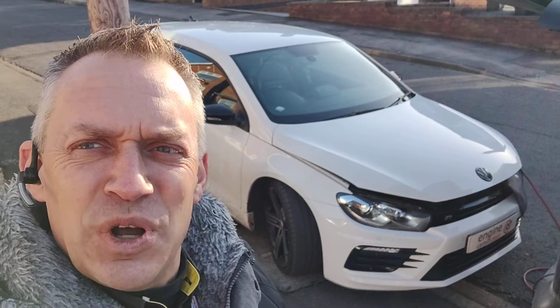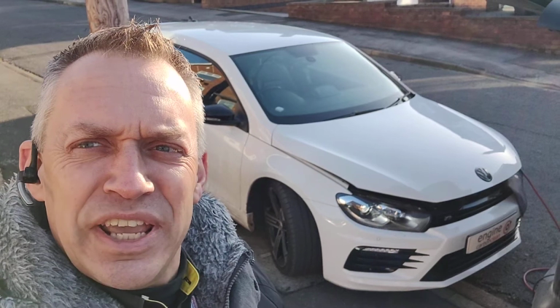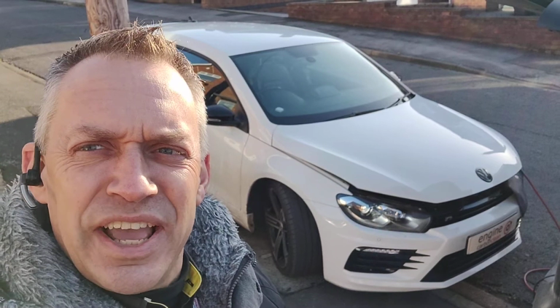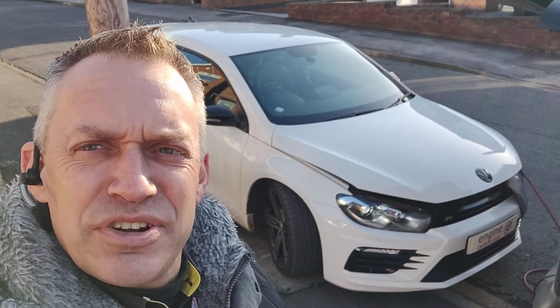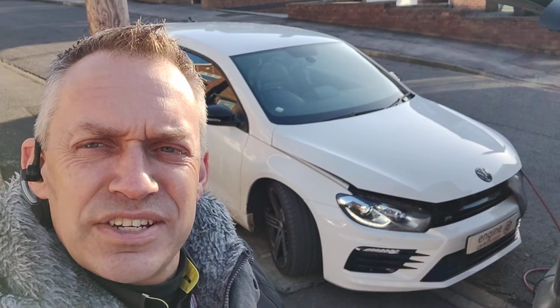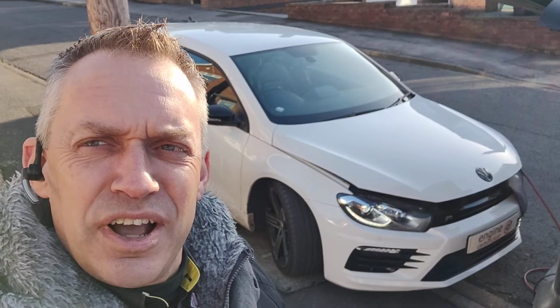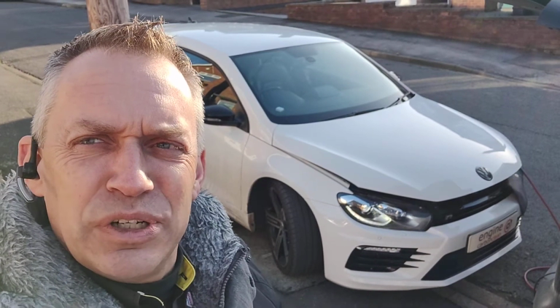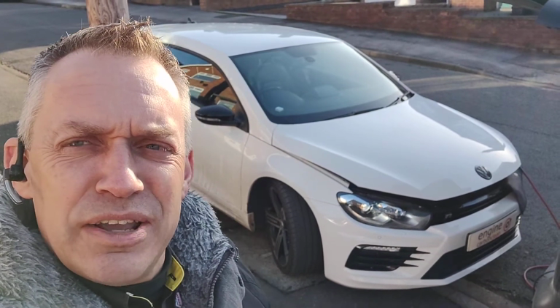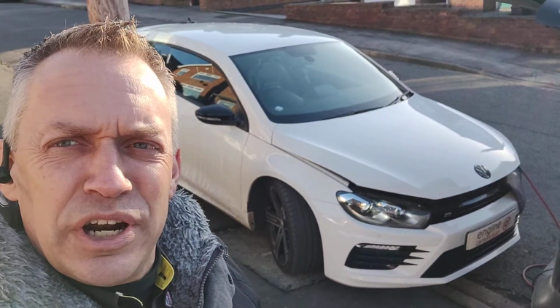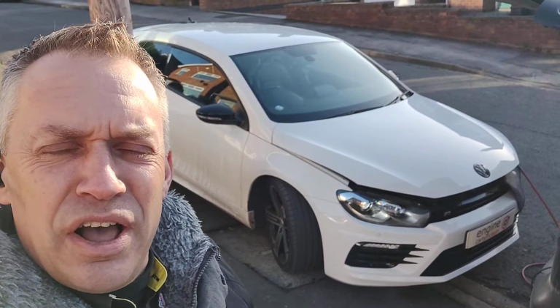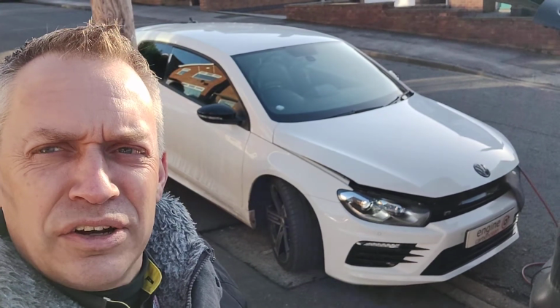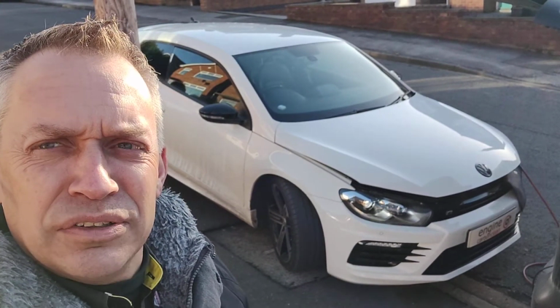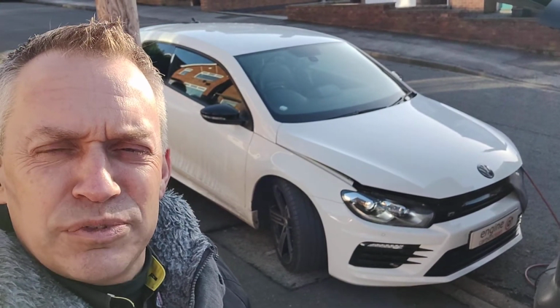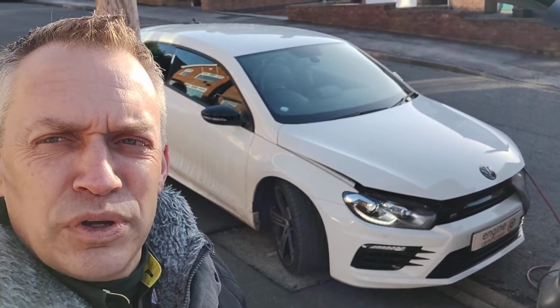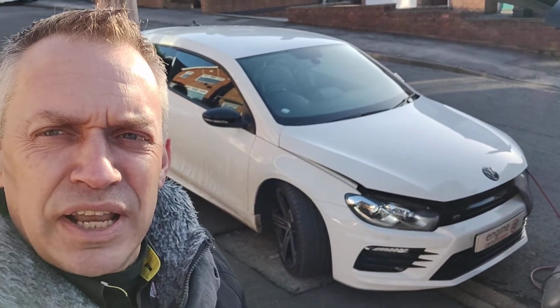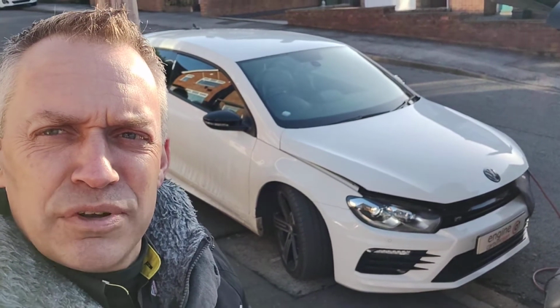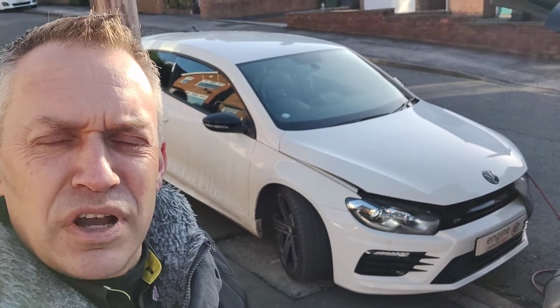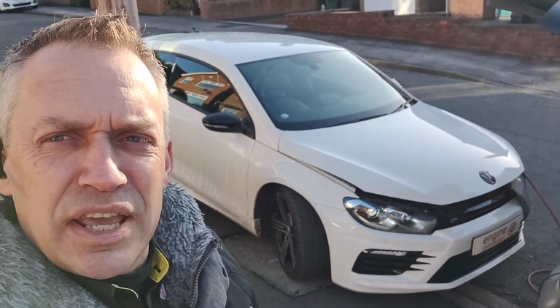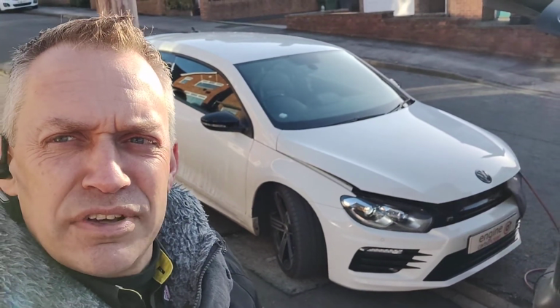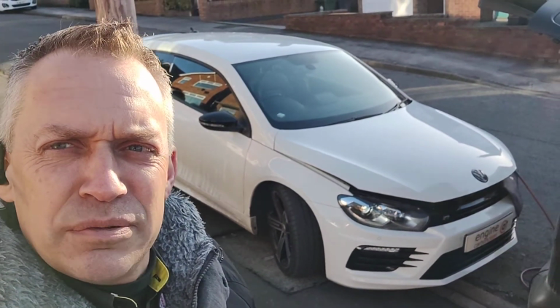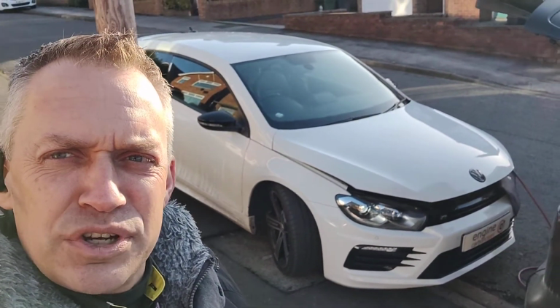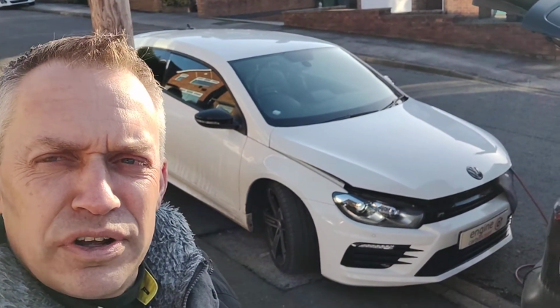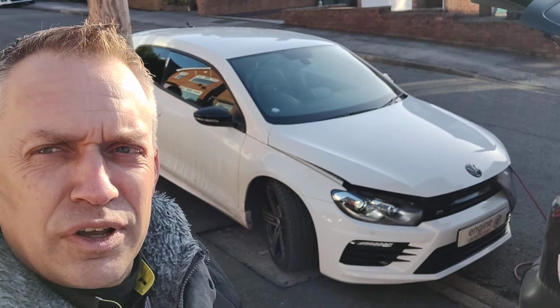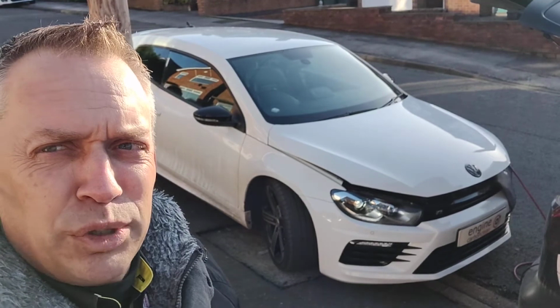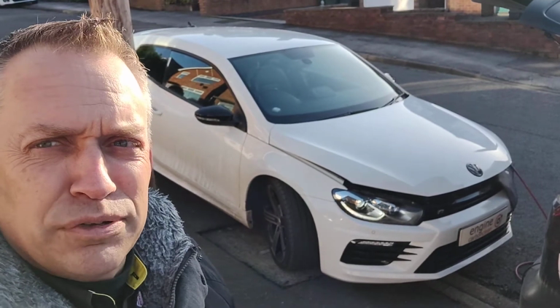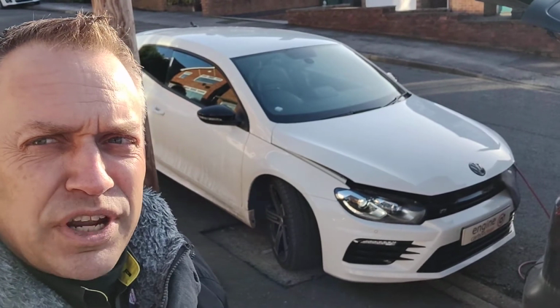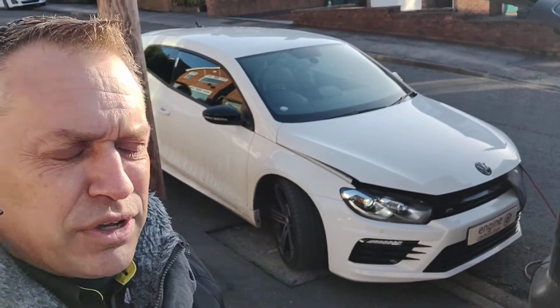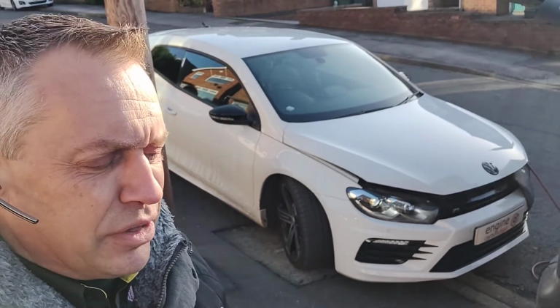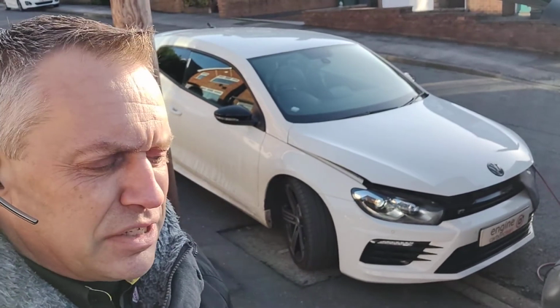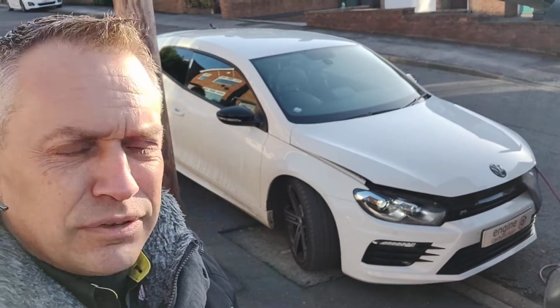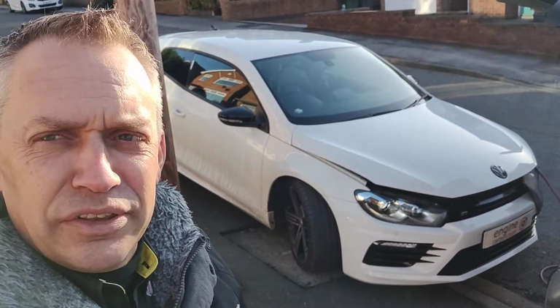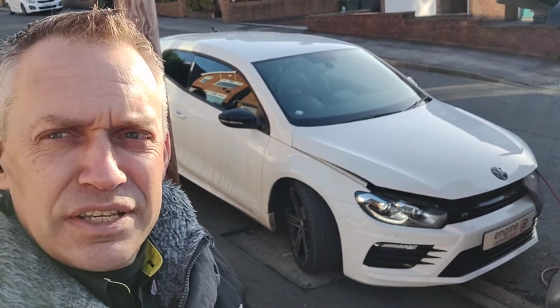Morning, Agent at Engine Car McLean. We're in Arnold's this morning and we've got a VW Scirocco — beautiful shaped car. We do like these.